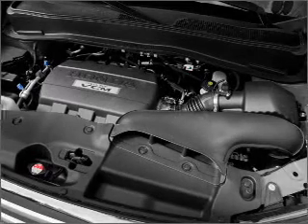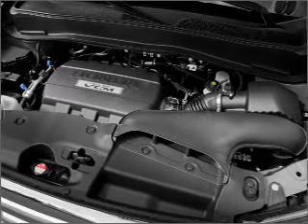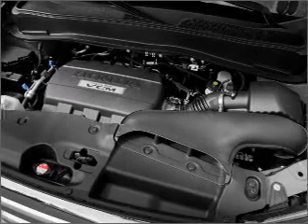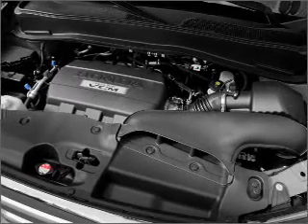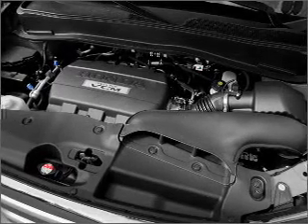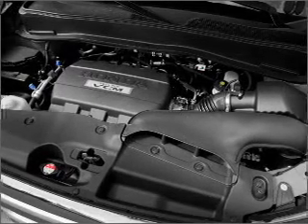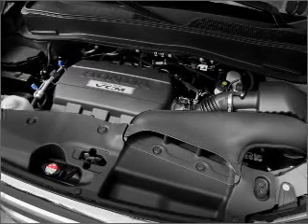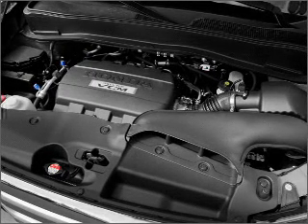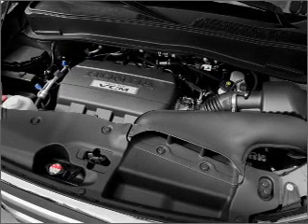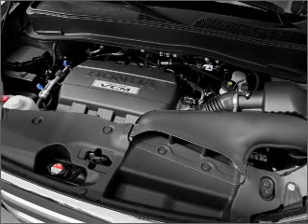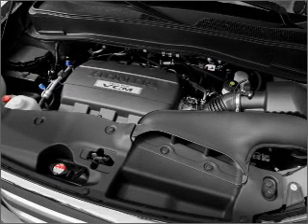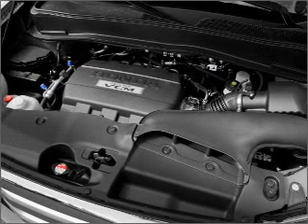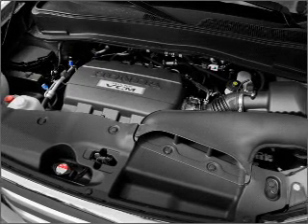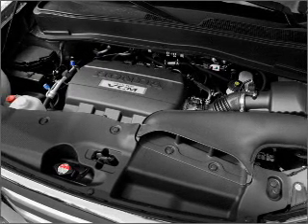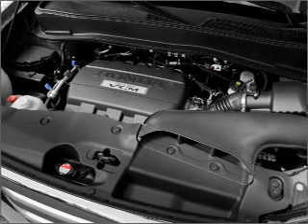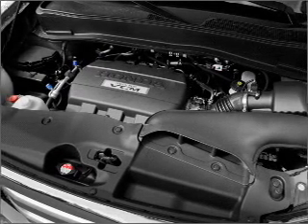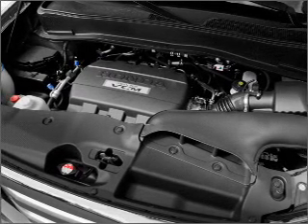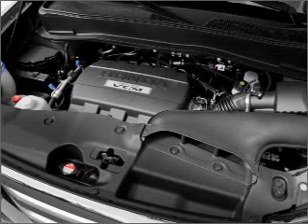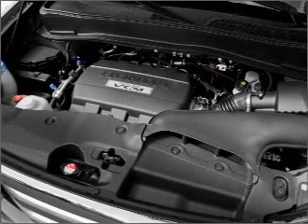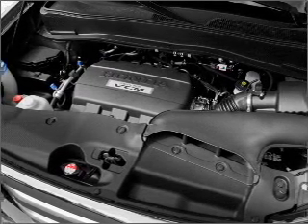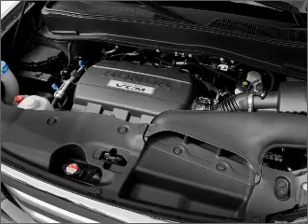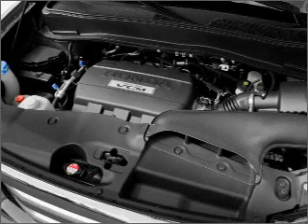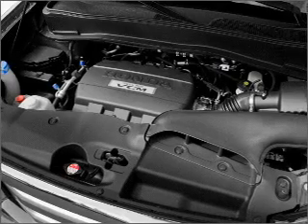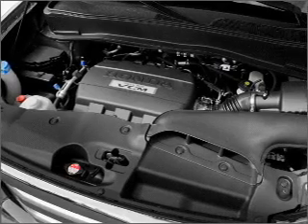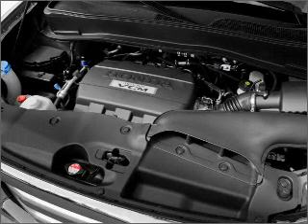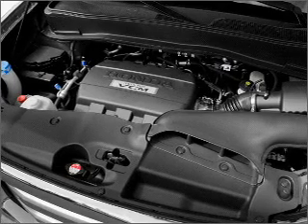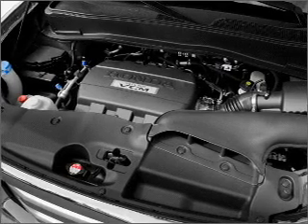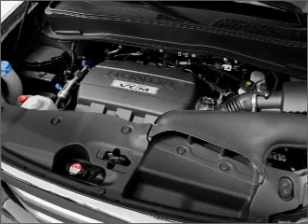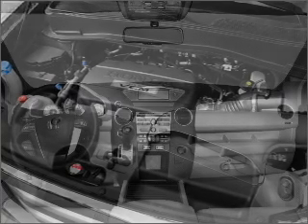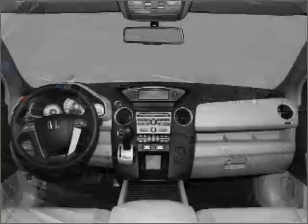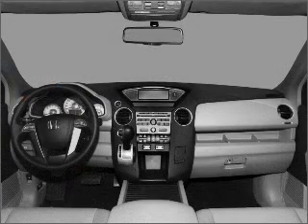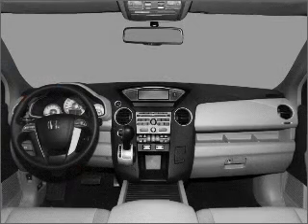Heated seats are a desirable comfort feature. This car has separate passenger temperature controls.